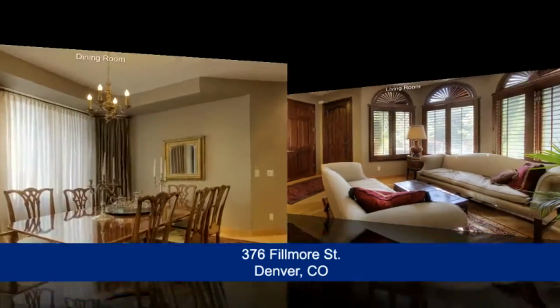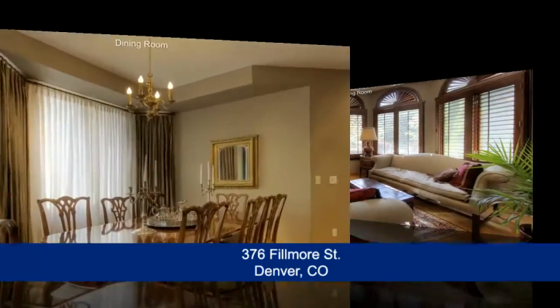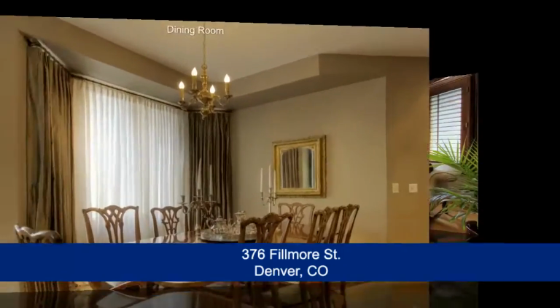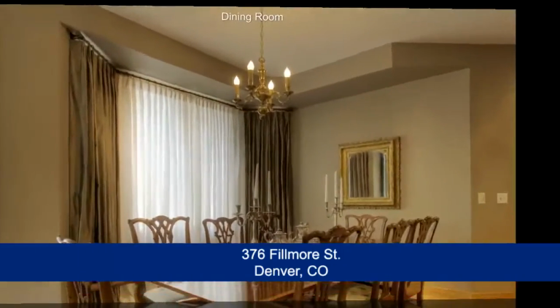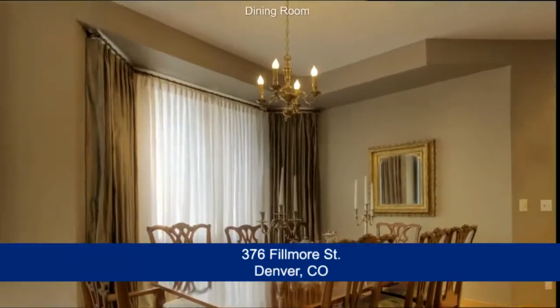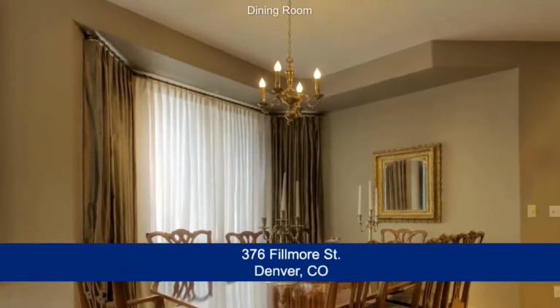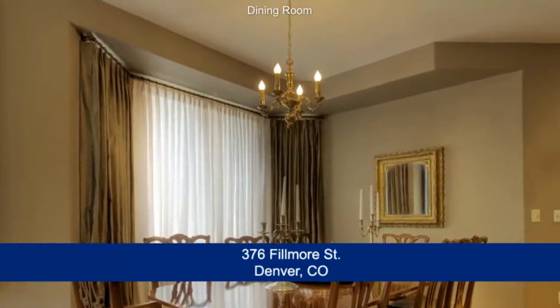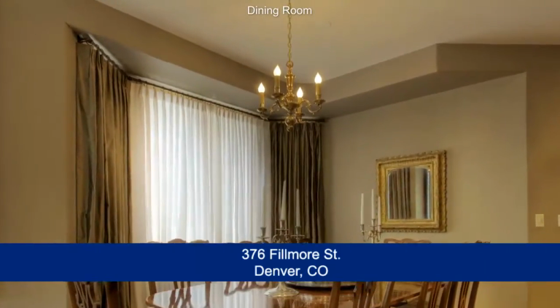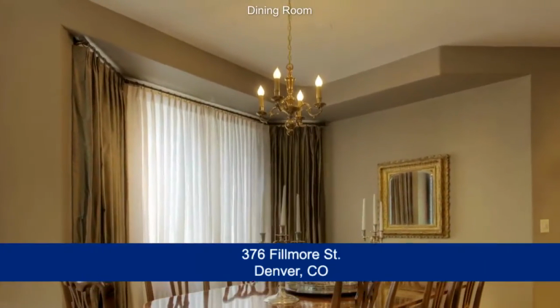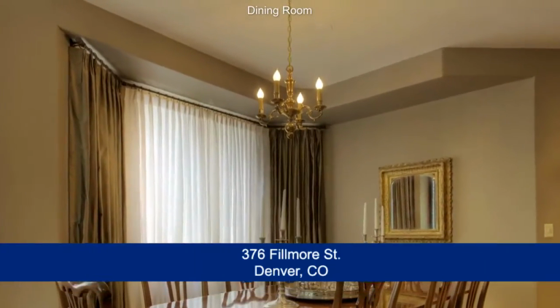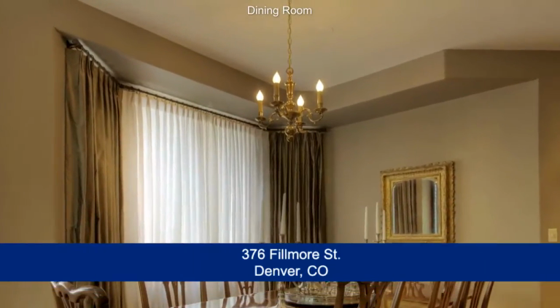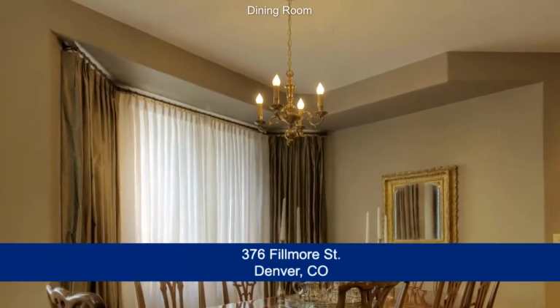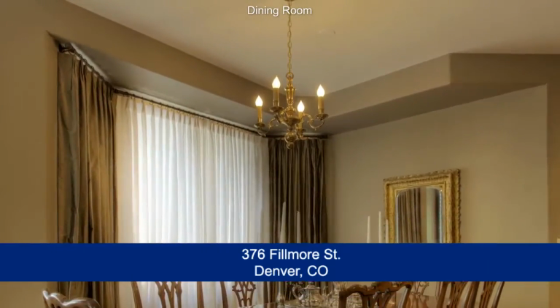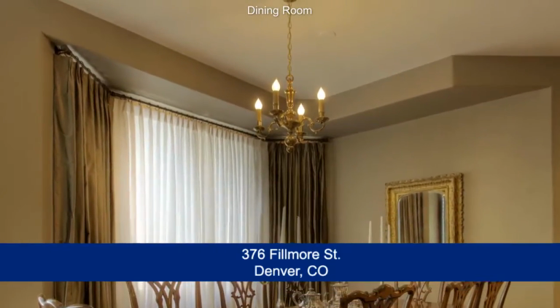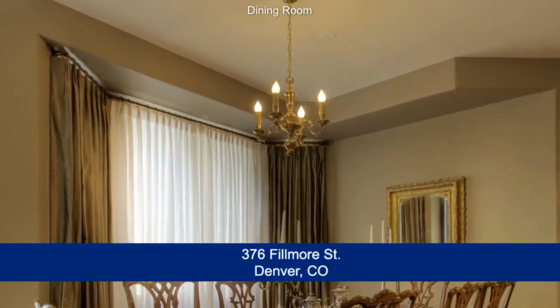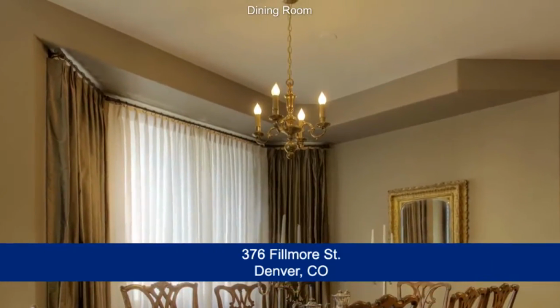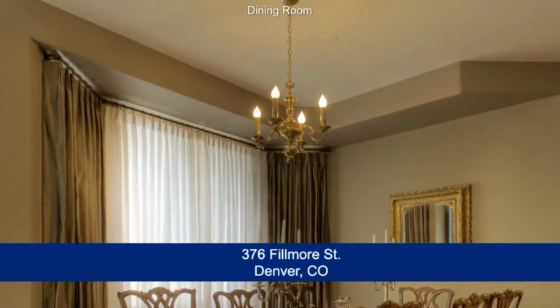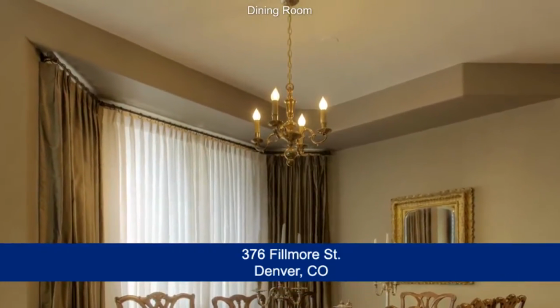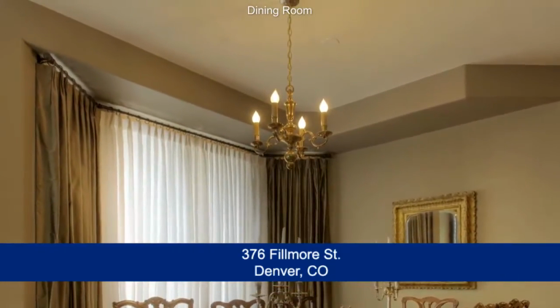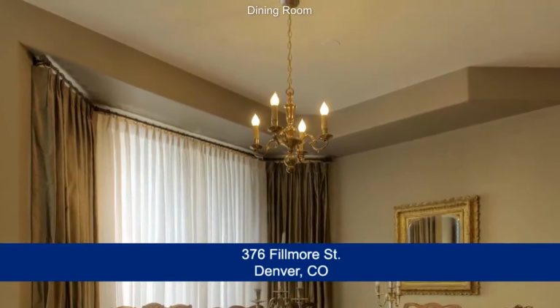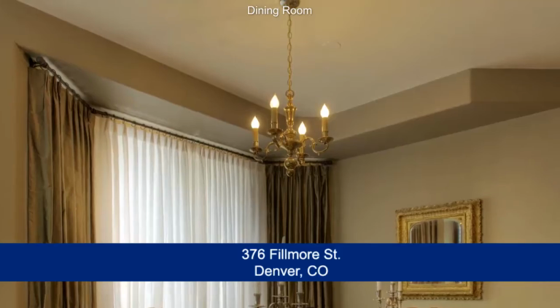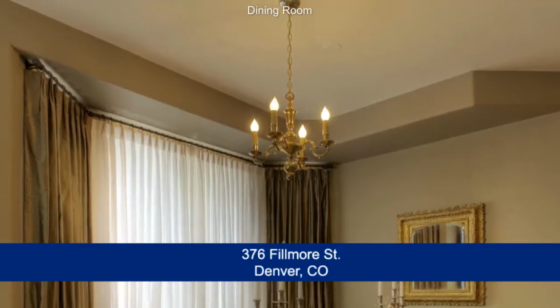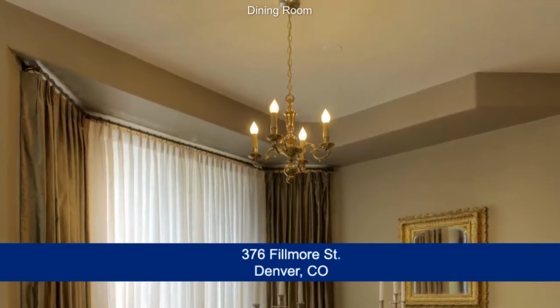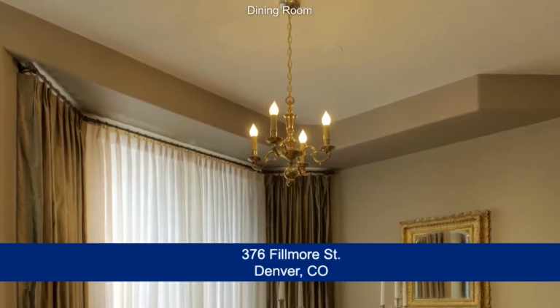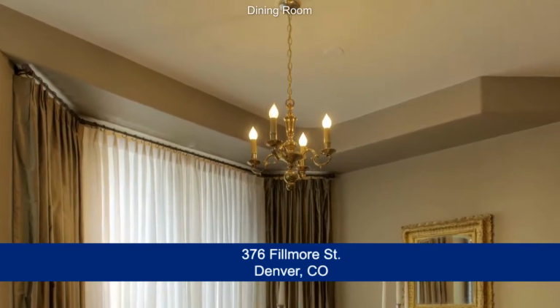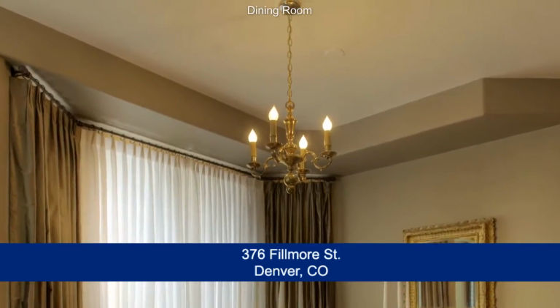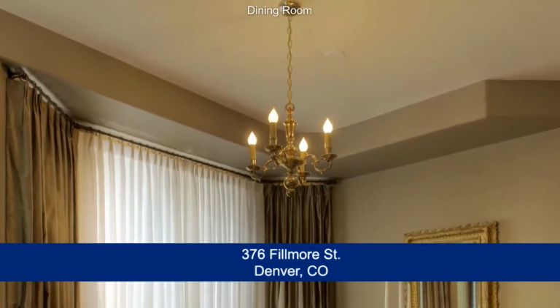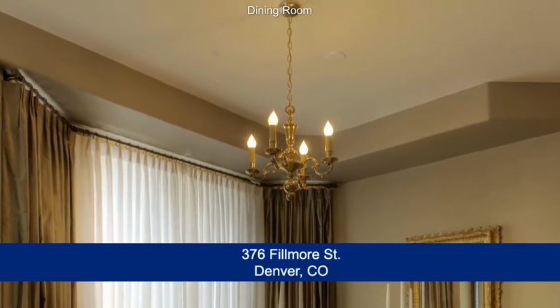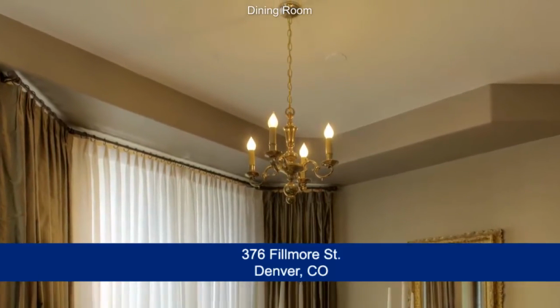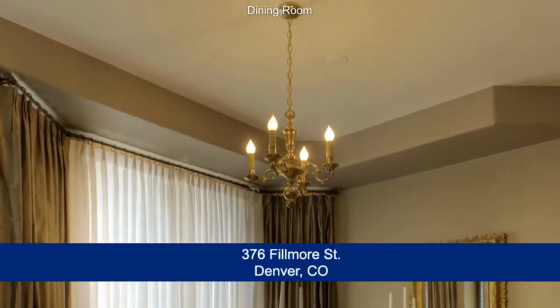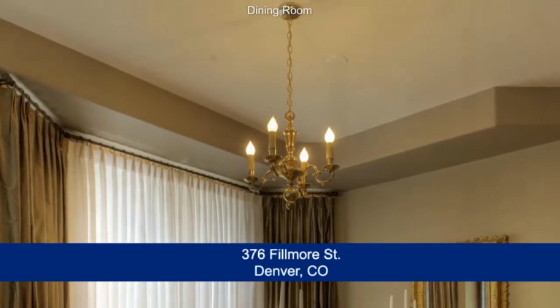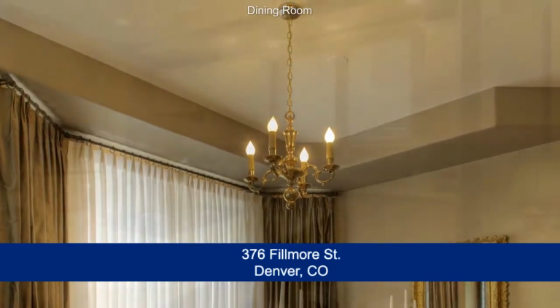Adjoining the living room is the formal dining area, featuring a traditional chandelier above the table.